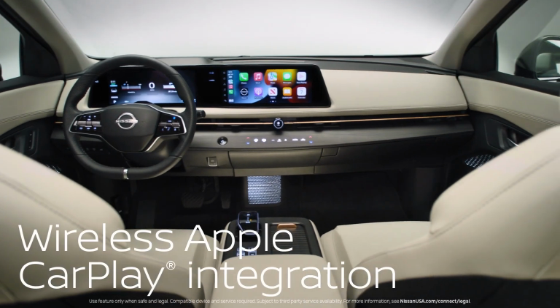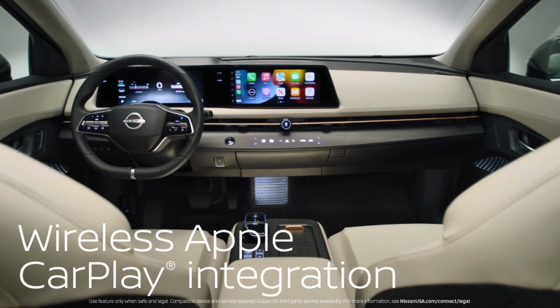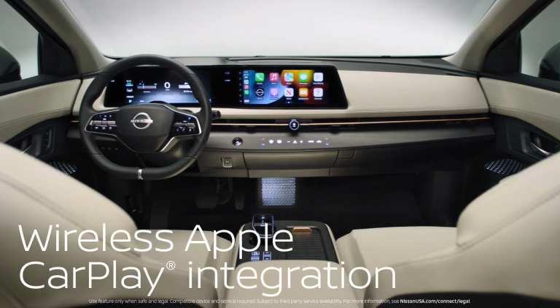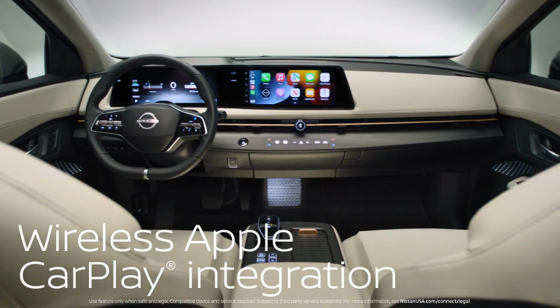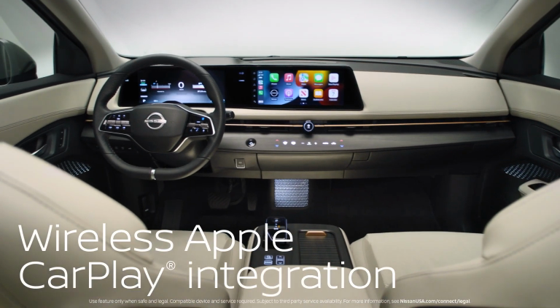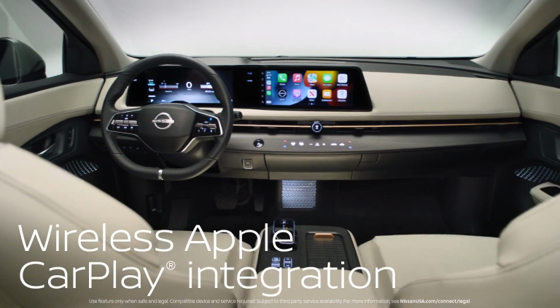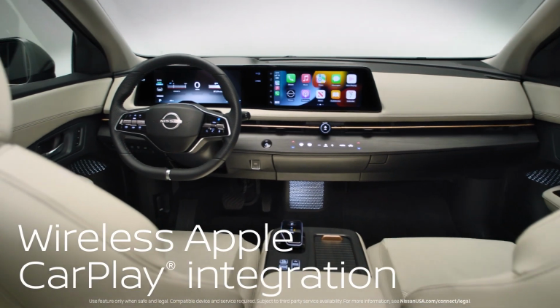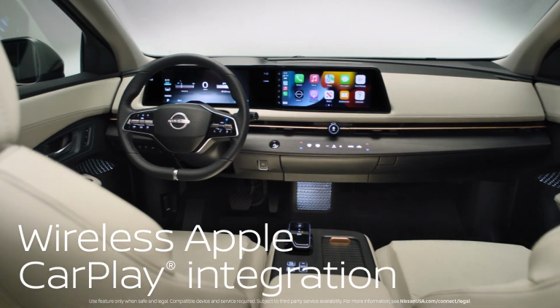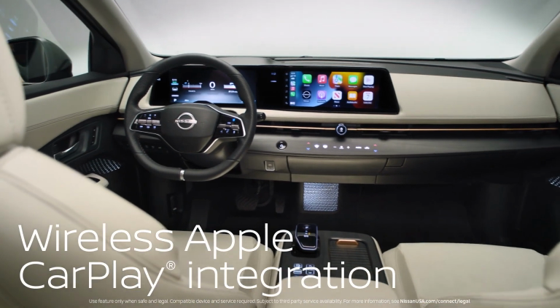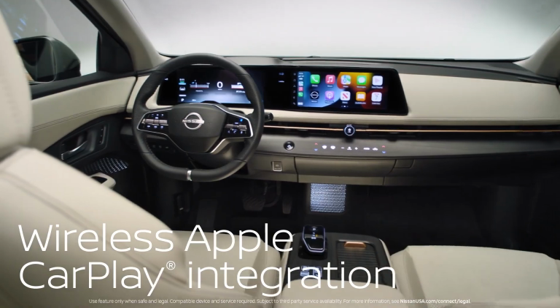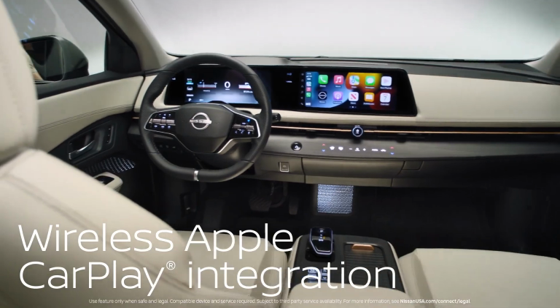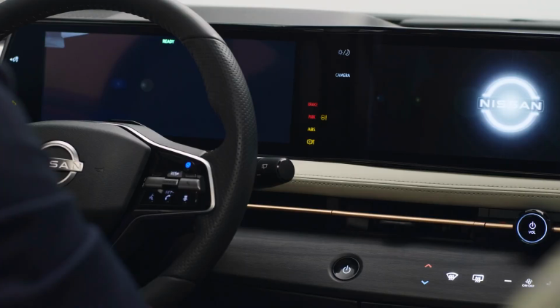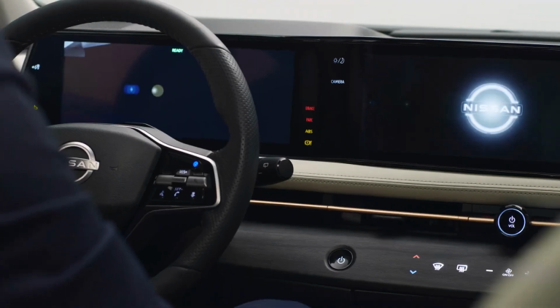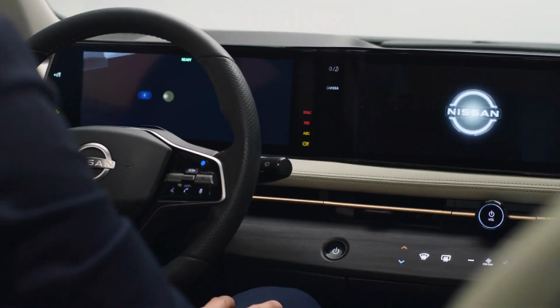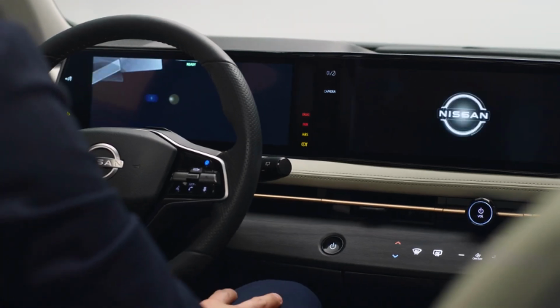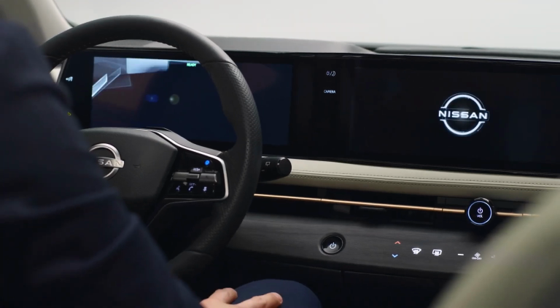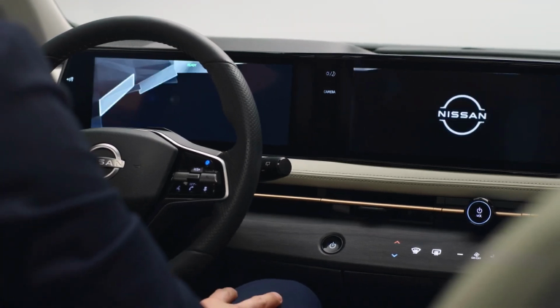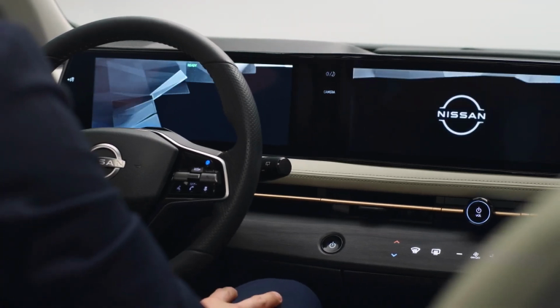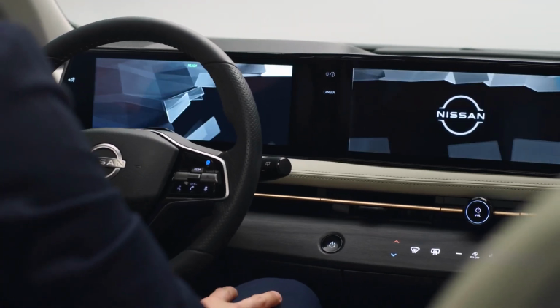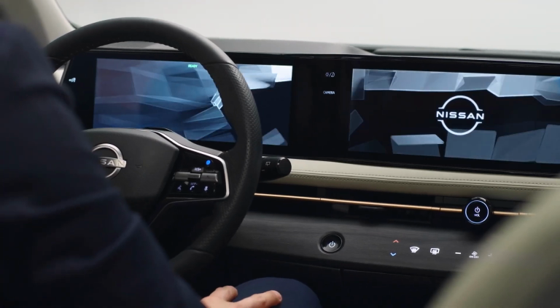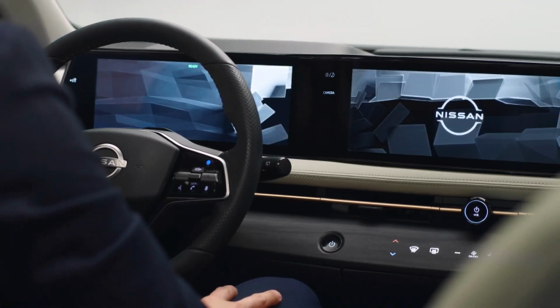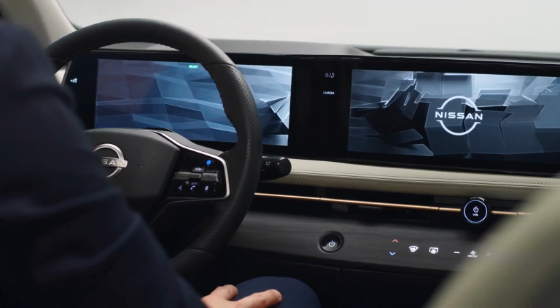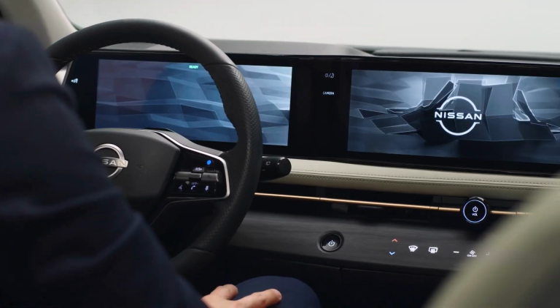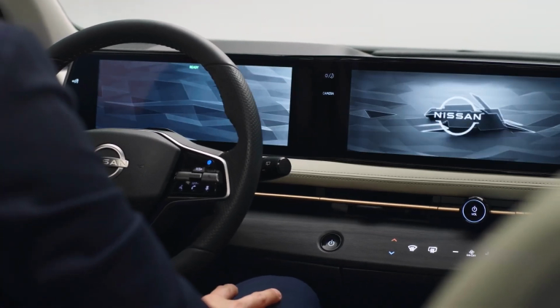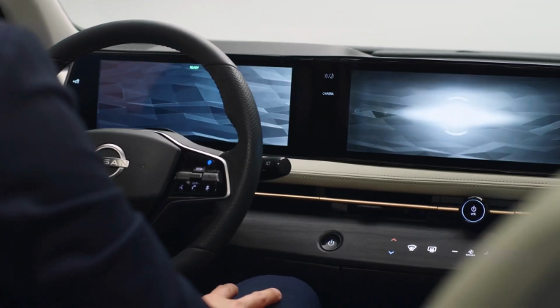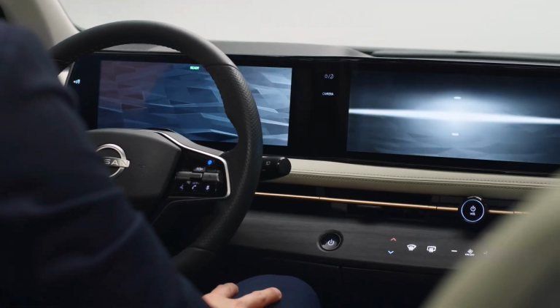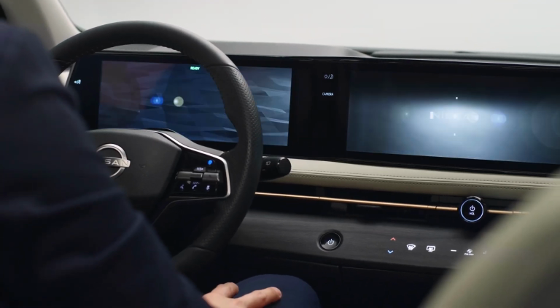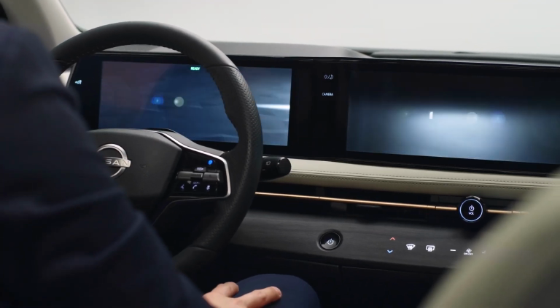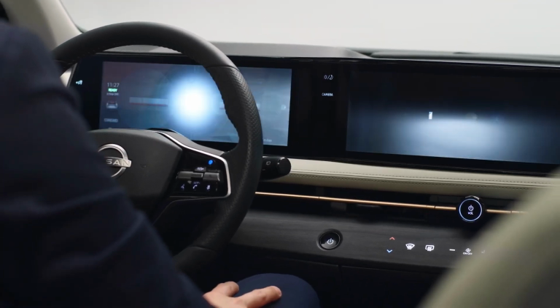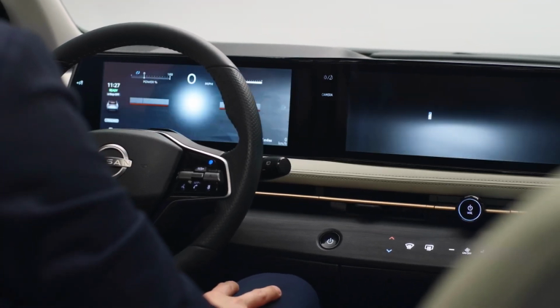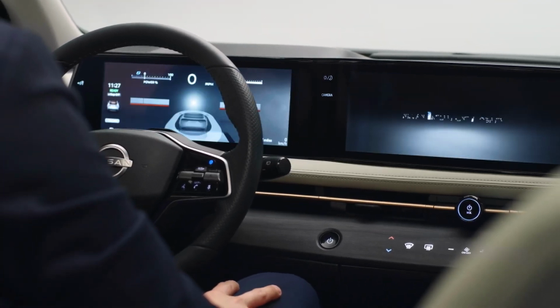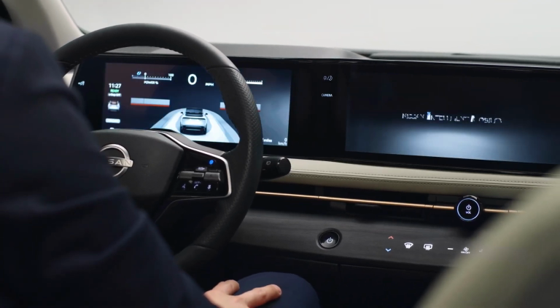This is the Nissan Ariya, and it can connect with you in ways you never thought possible.